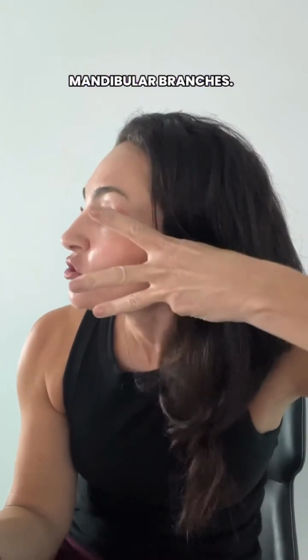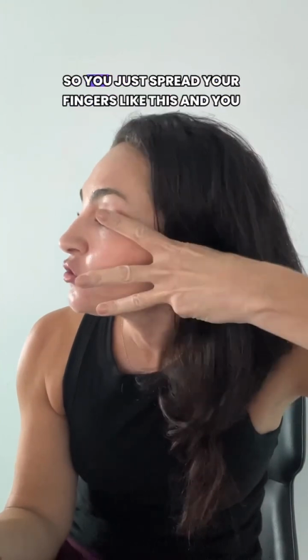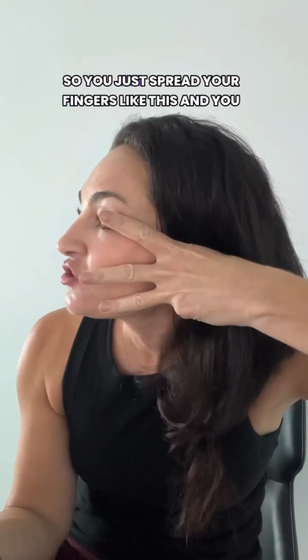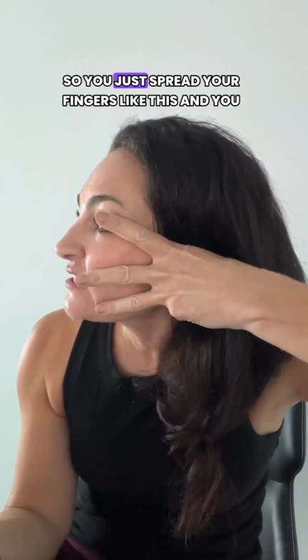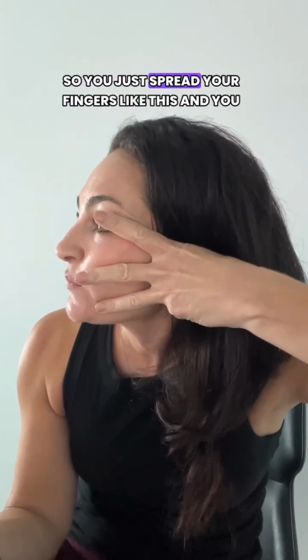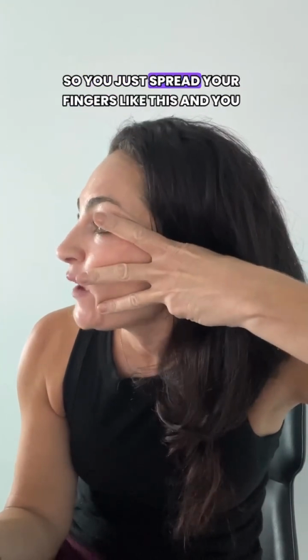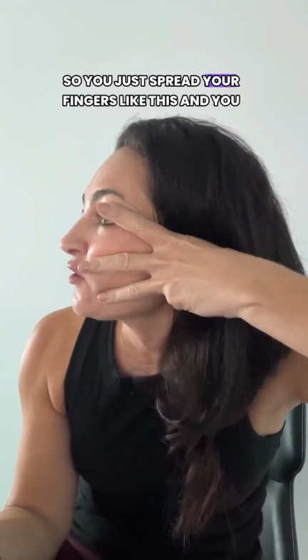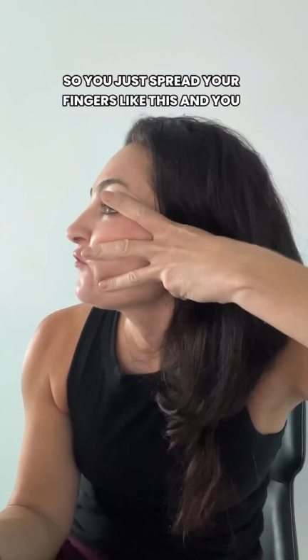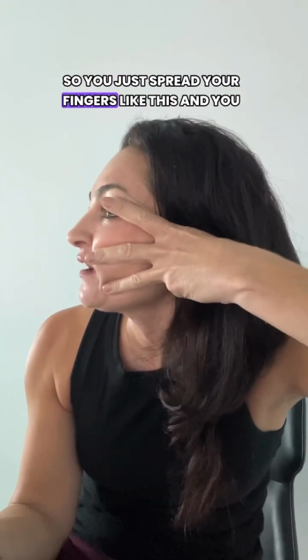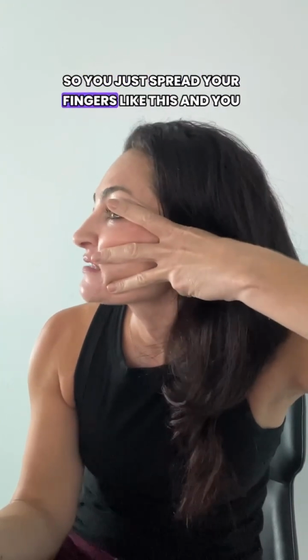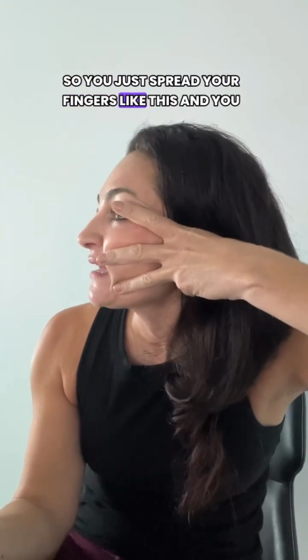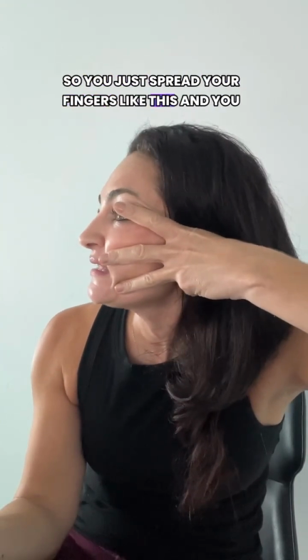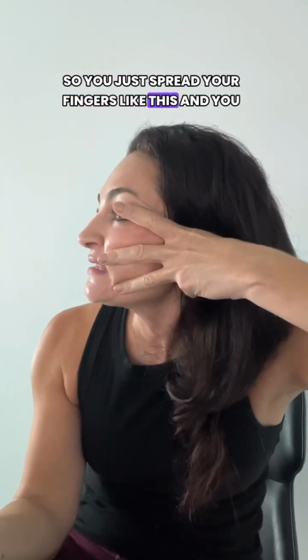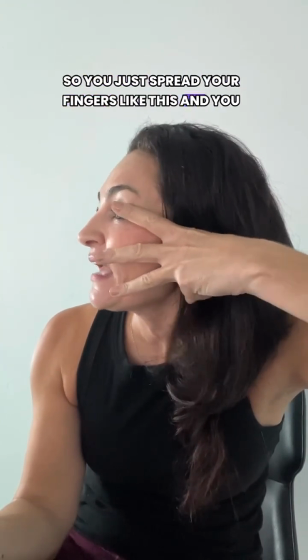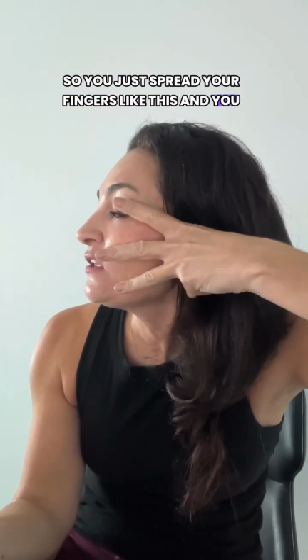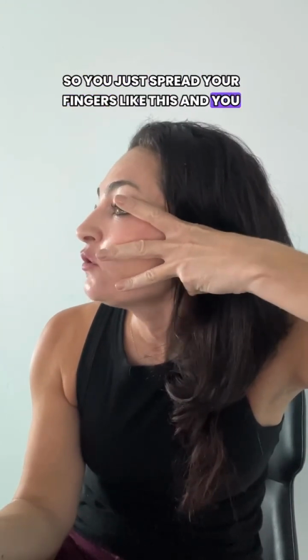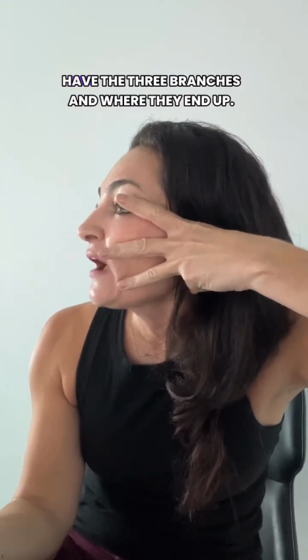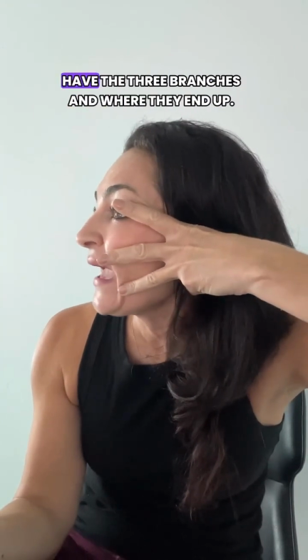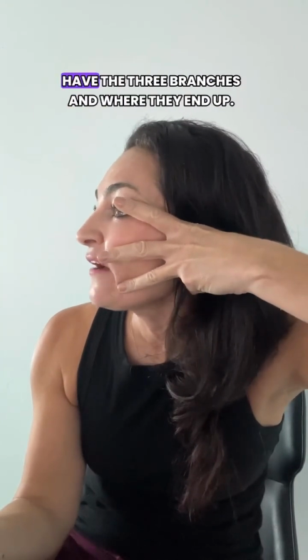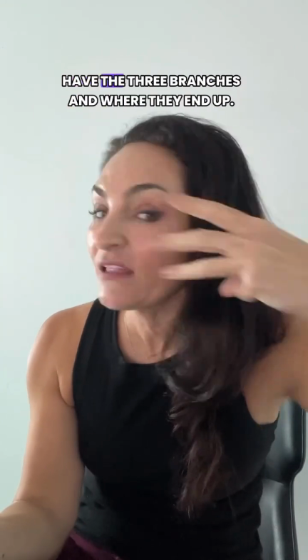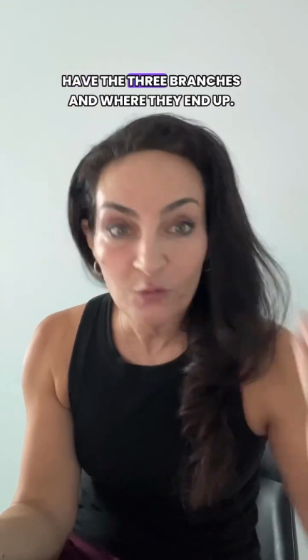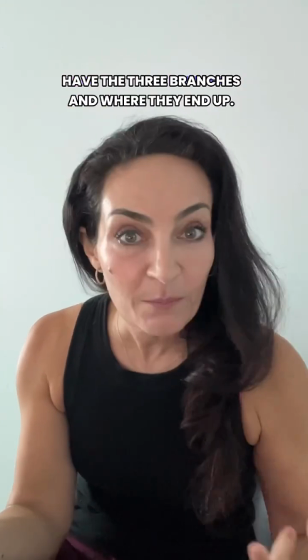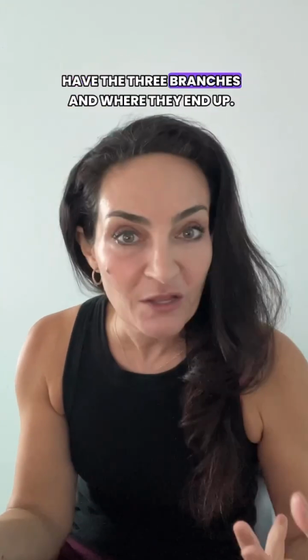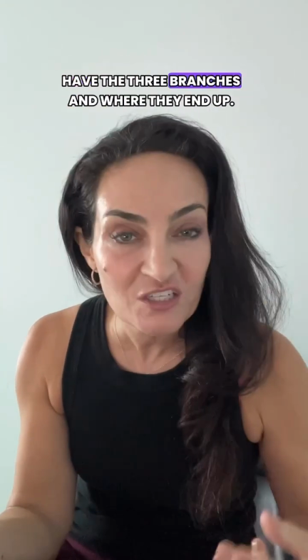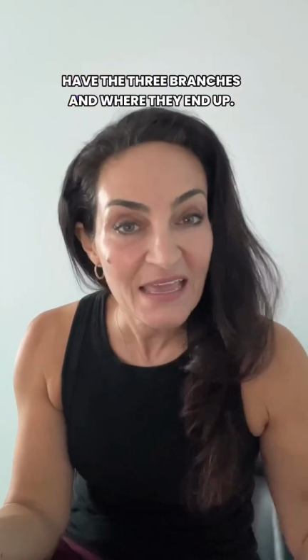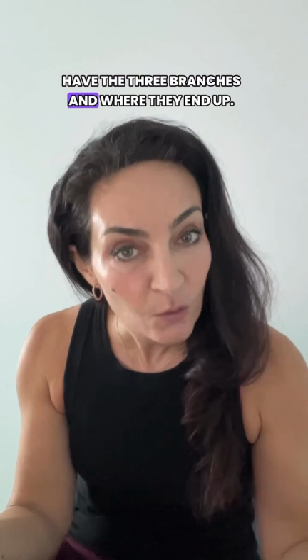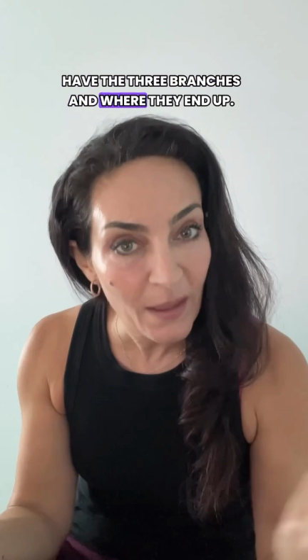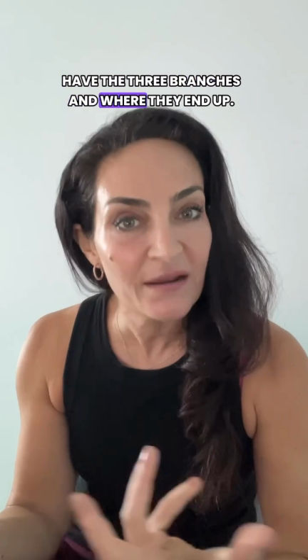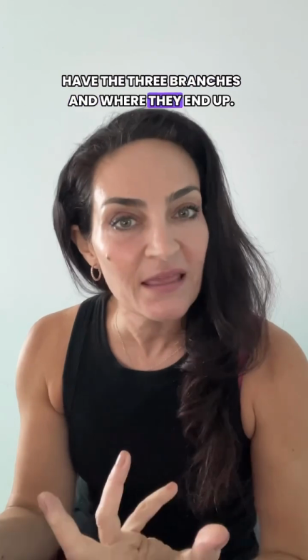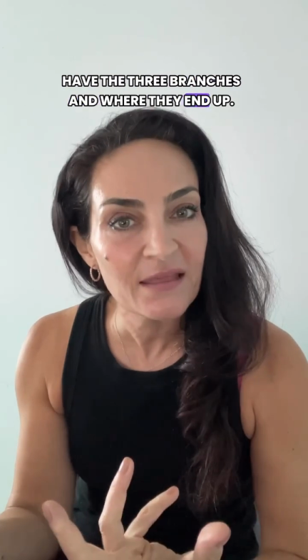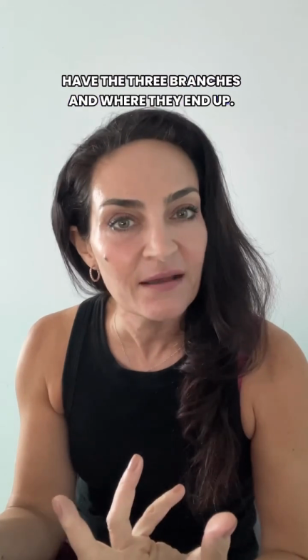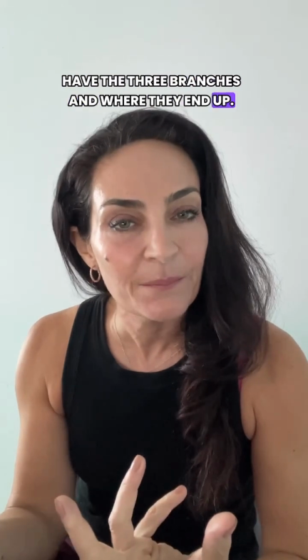So you just spread your fingers like this and you have the three branches and where they end up.